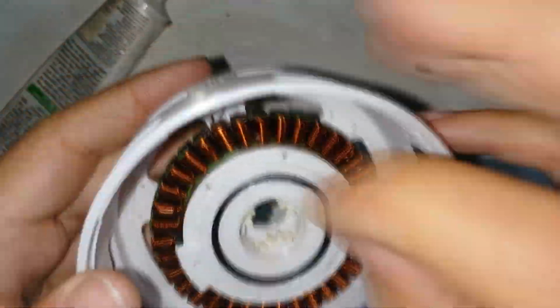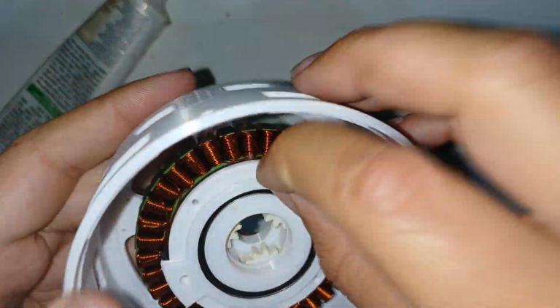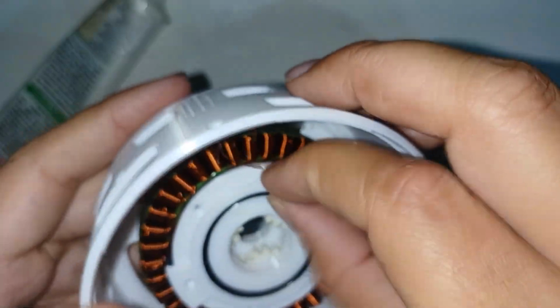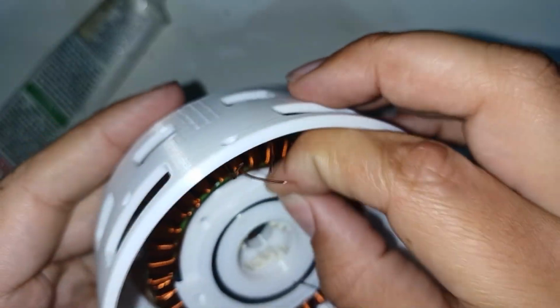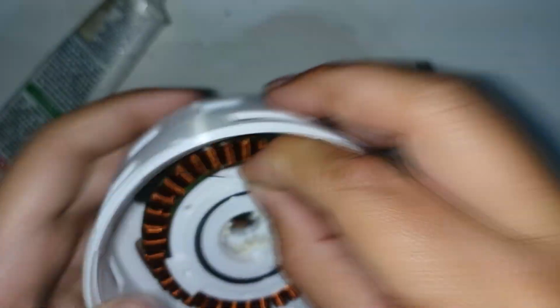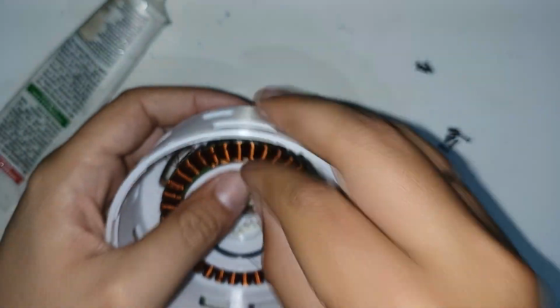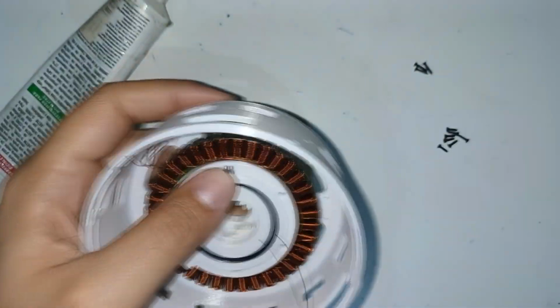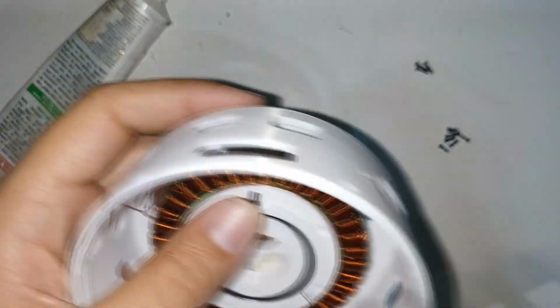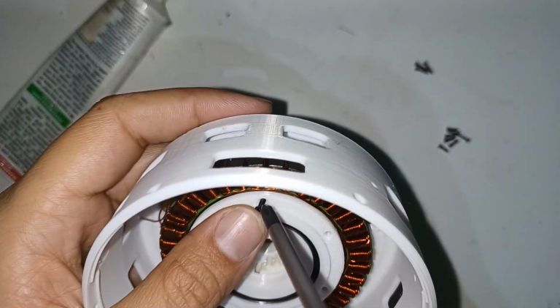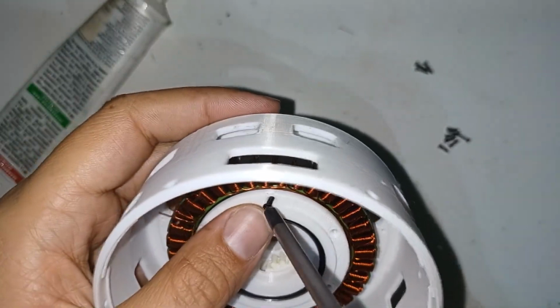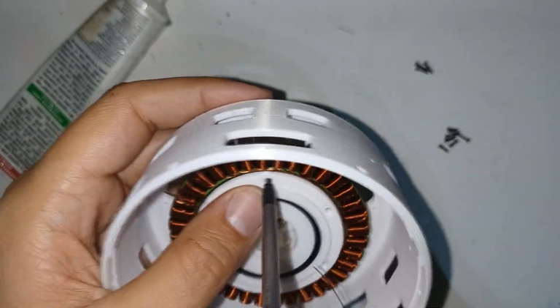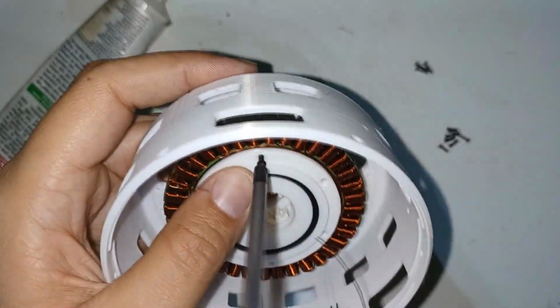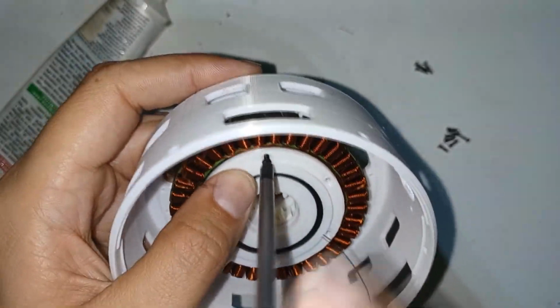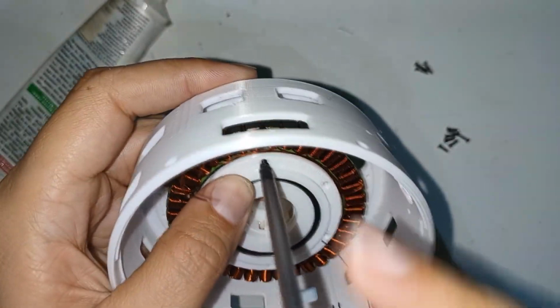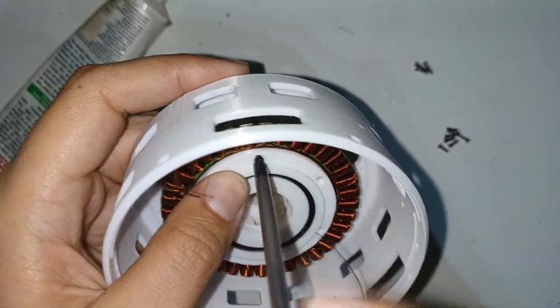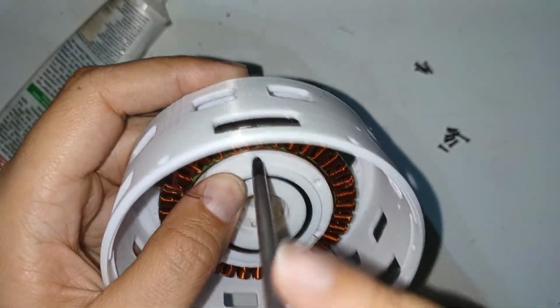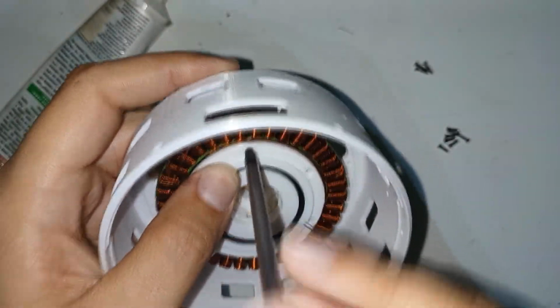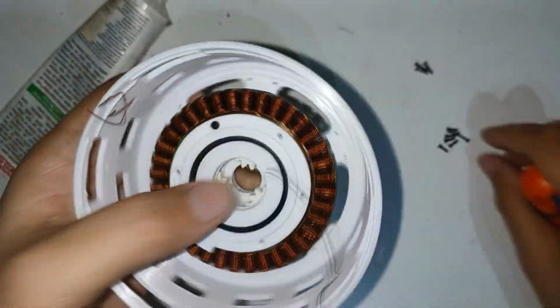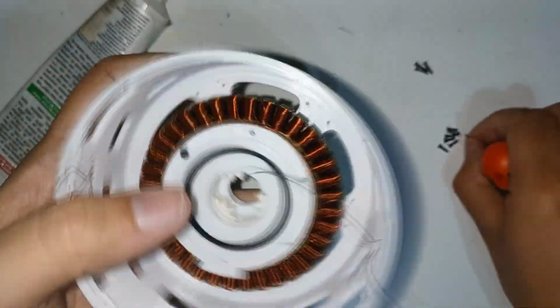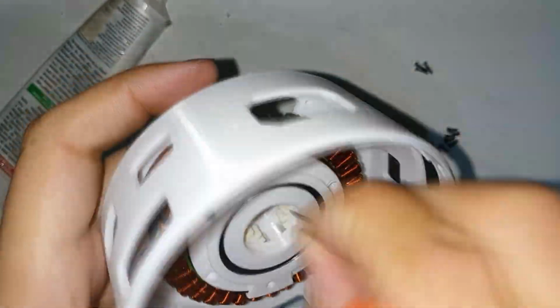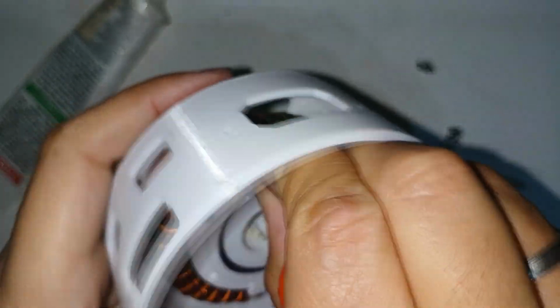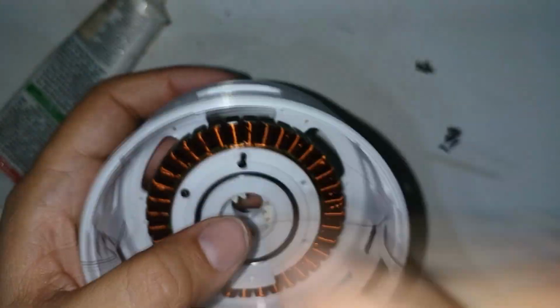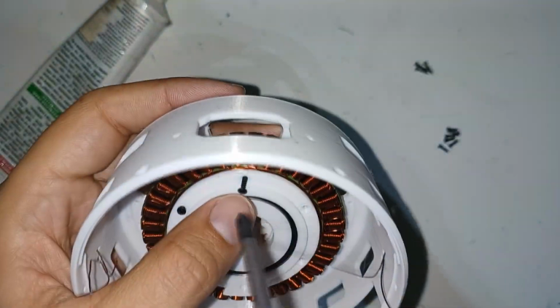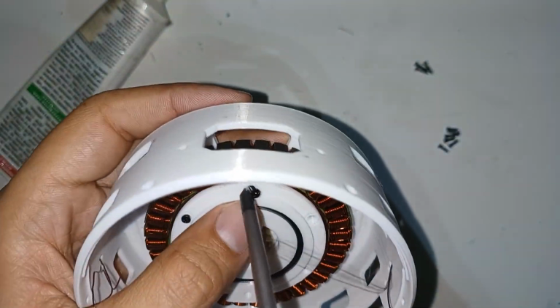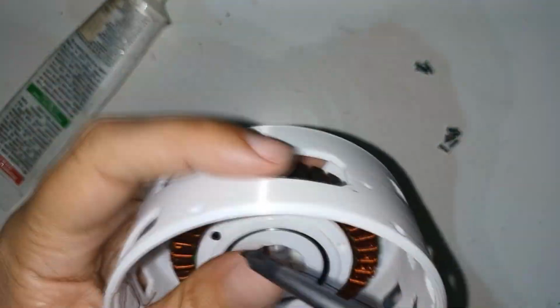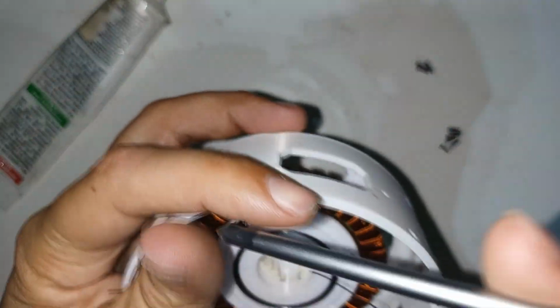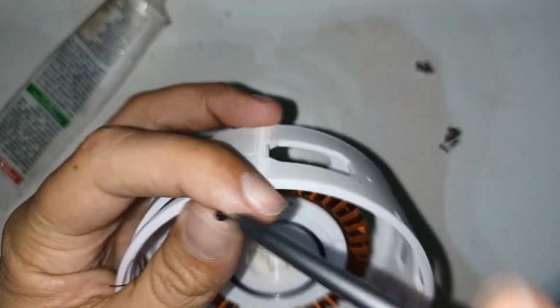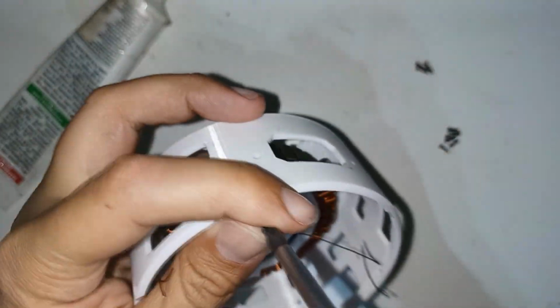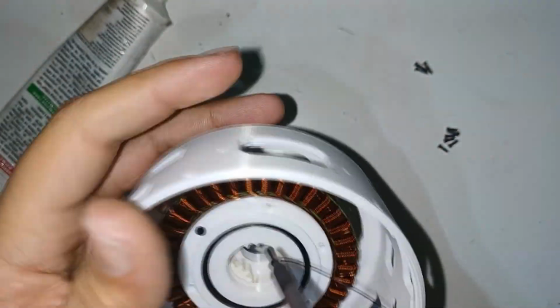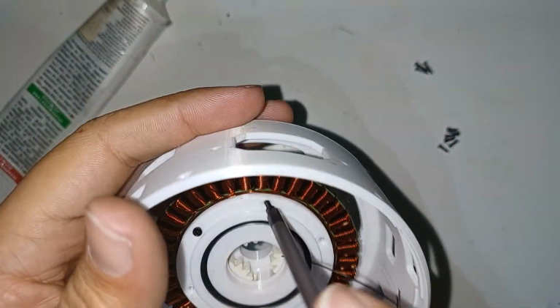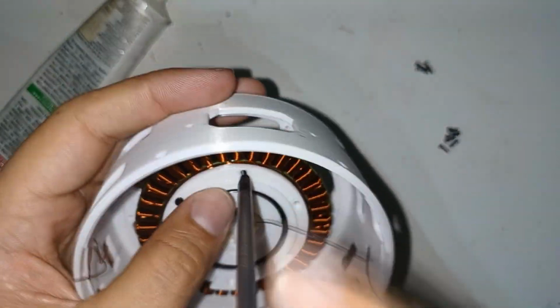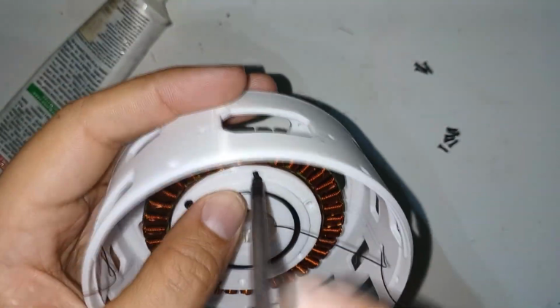Screw it from behind with six screws and from the front with three screws to keep everything fixed.